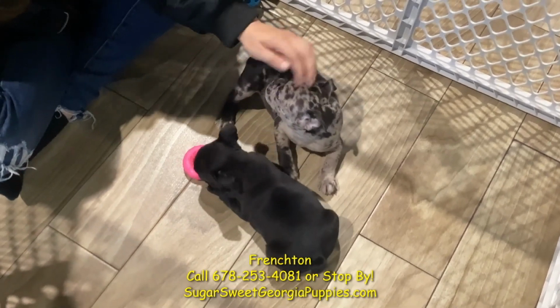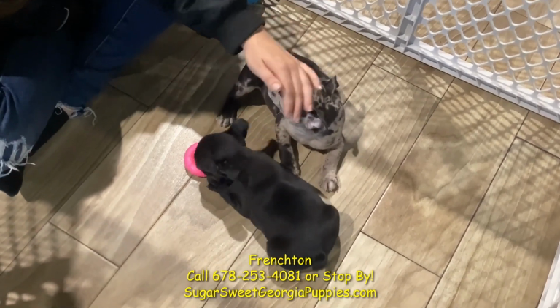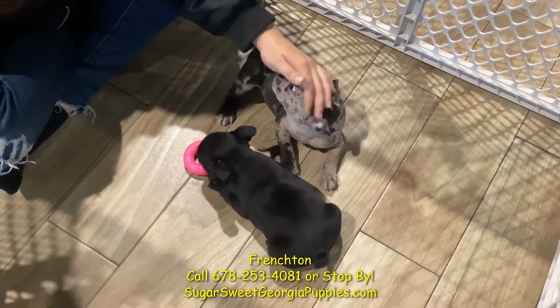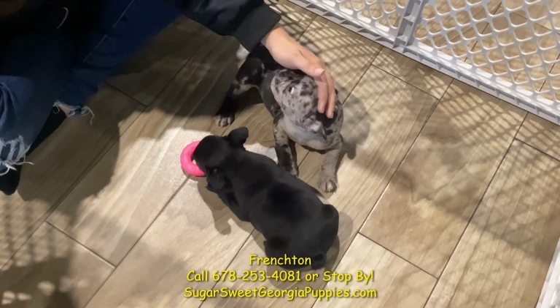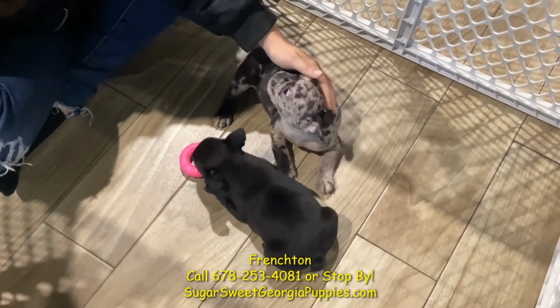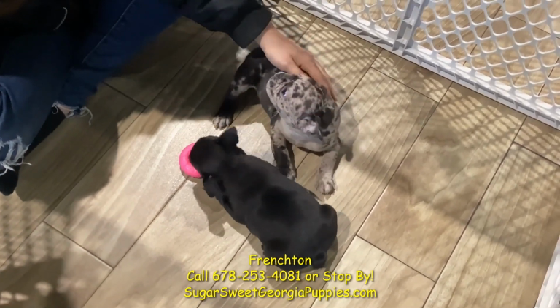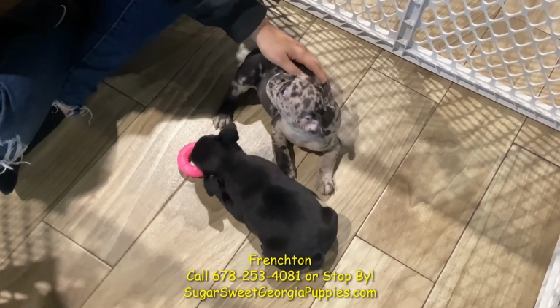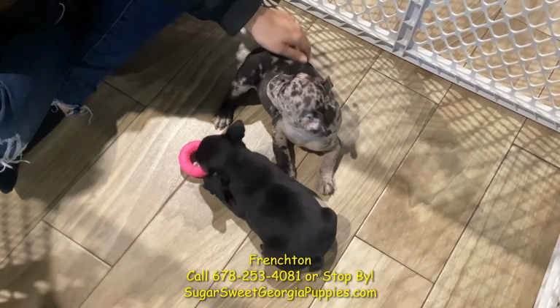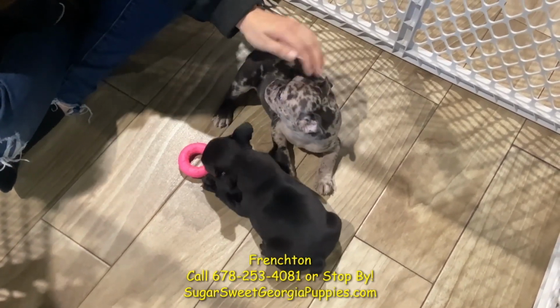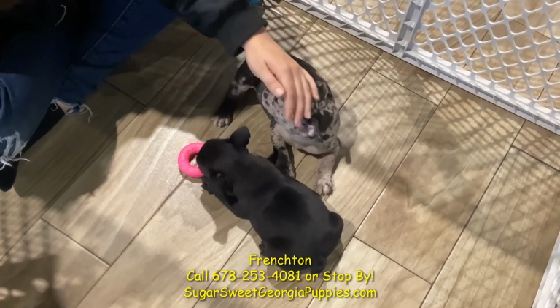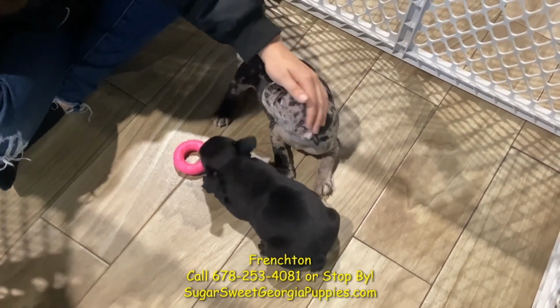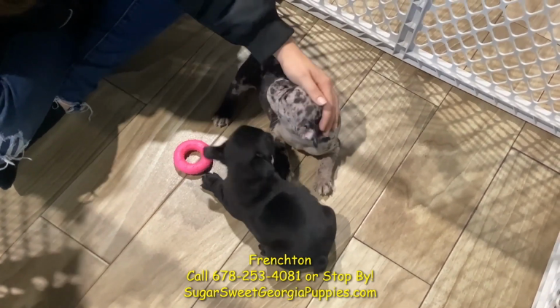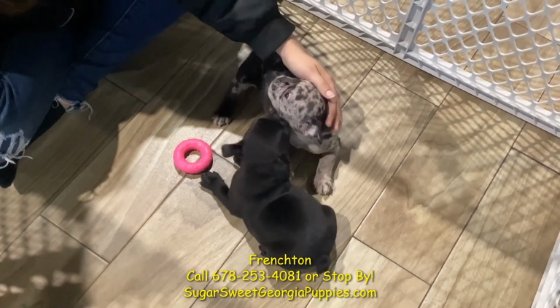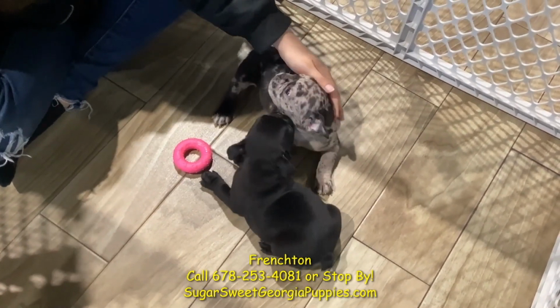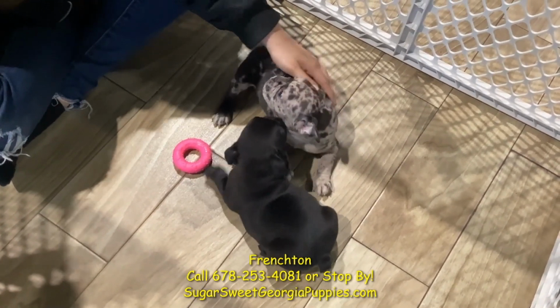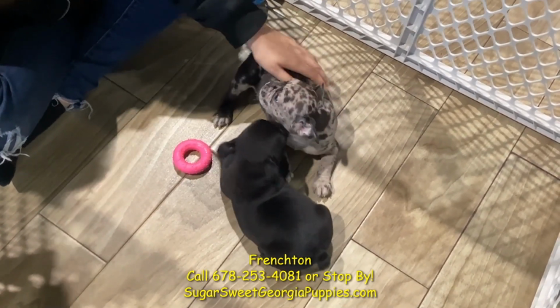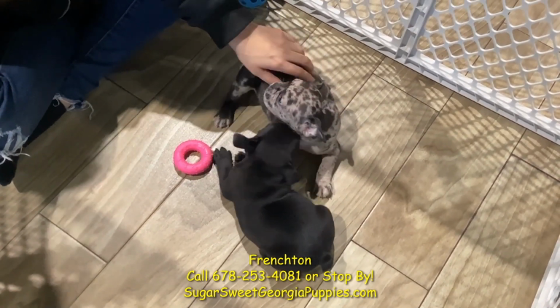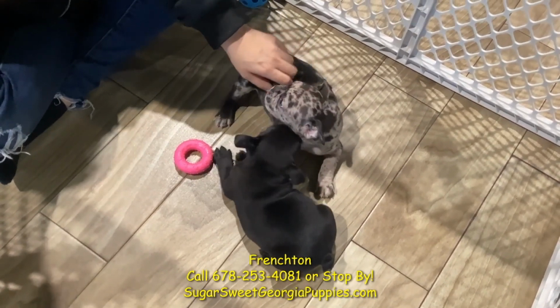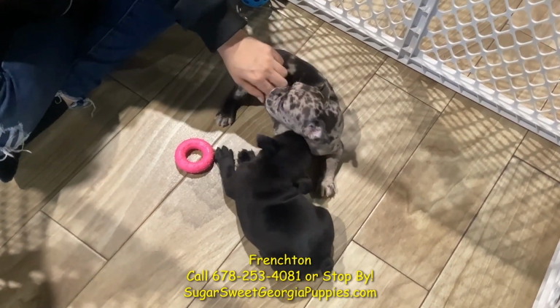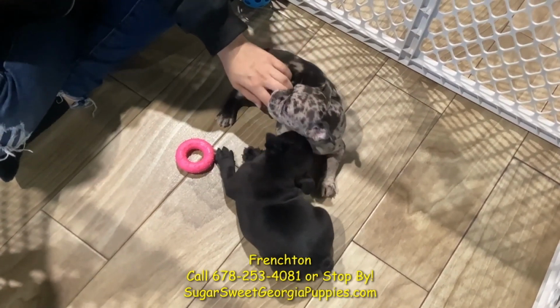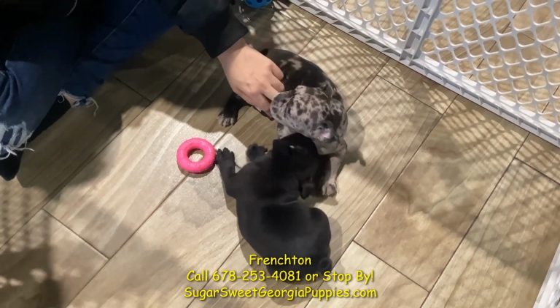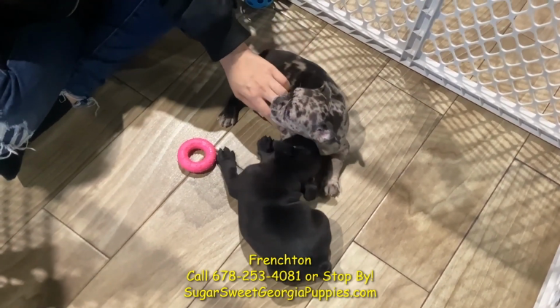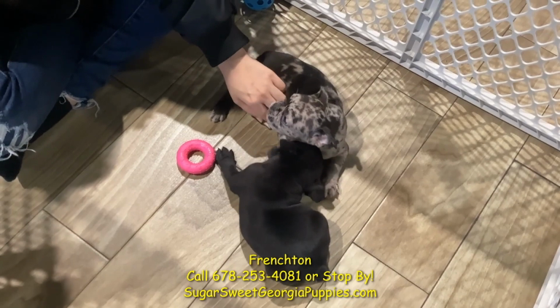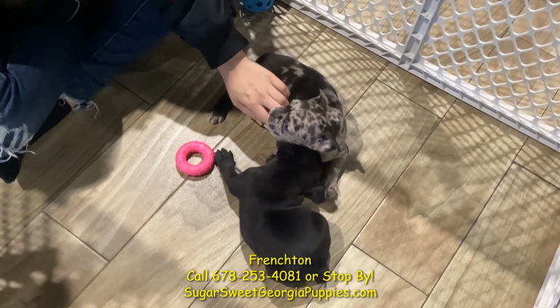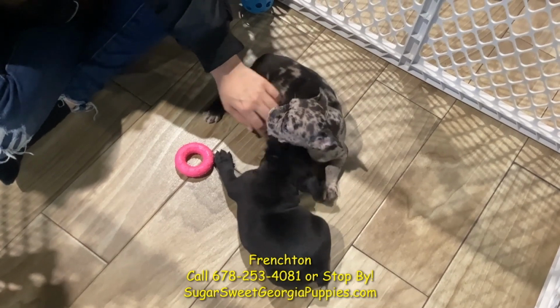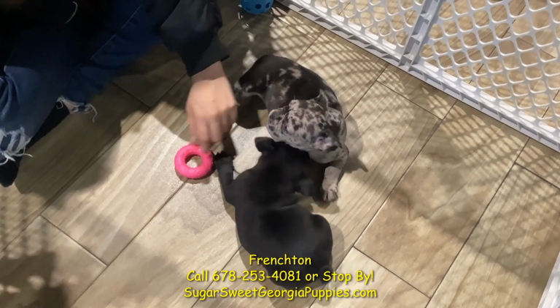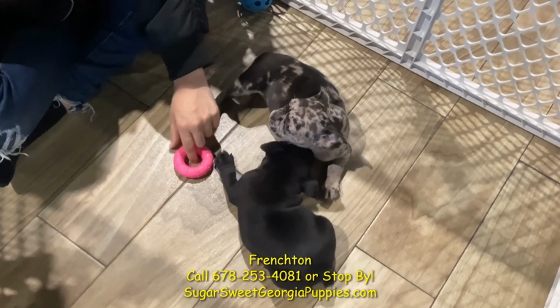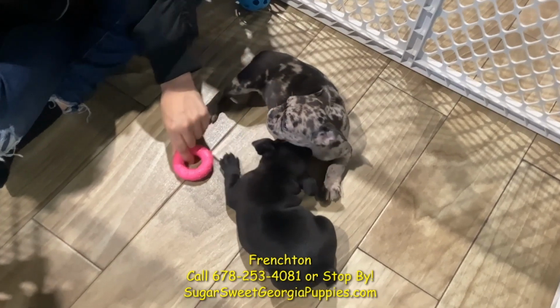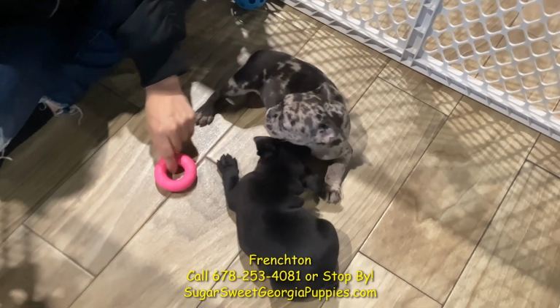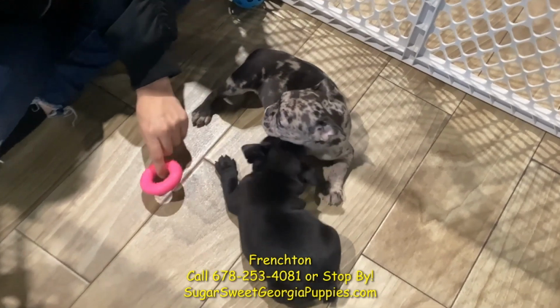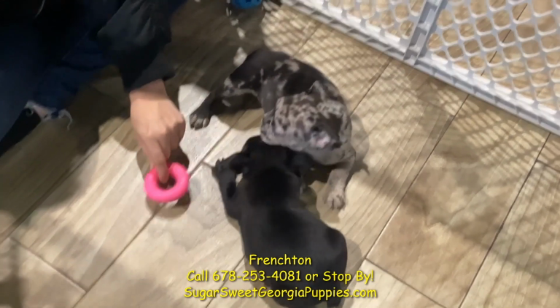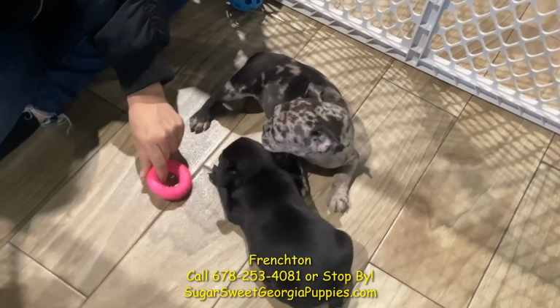The writers say it, the experts agree — we've got the best Frenchtons. Come on in. Thank you.